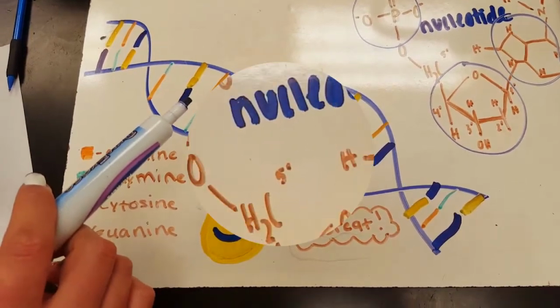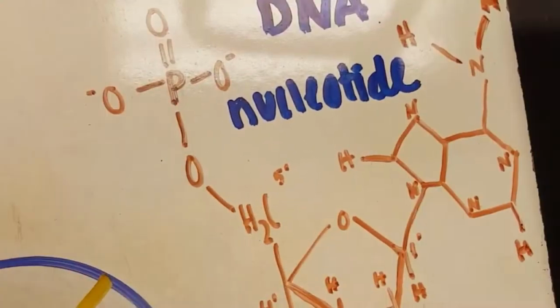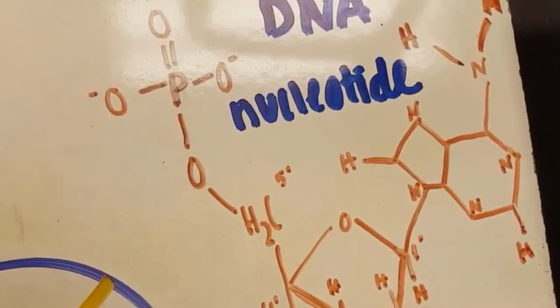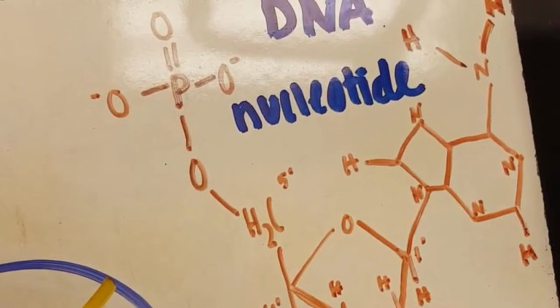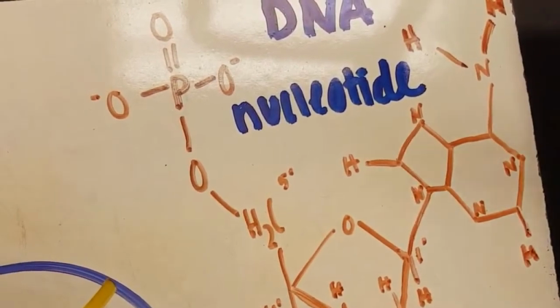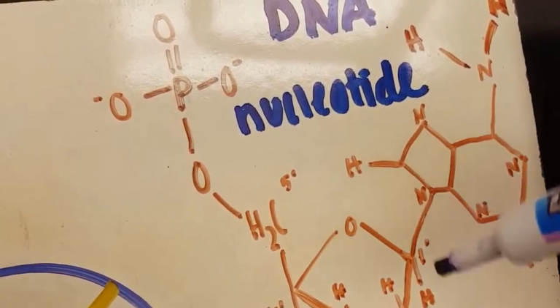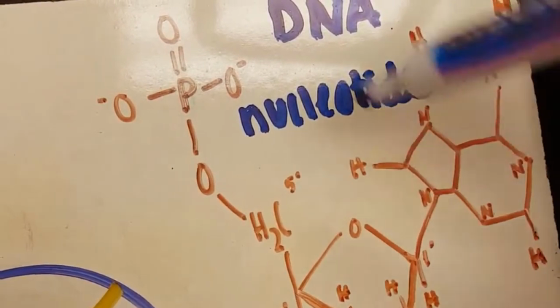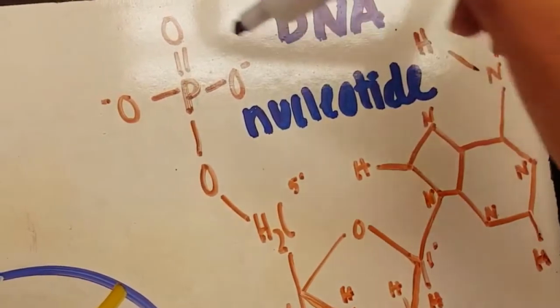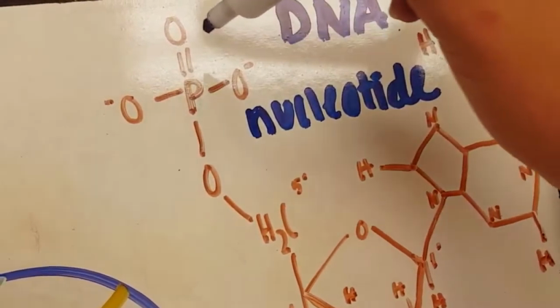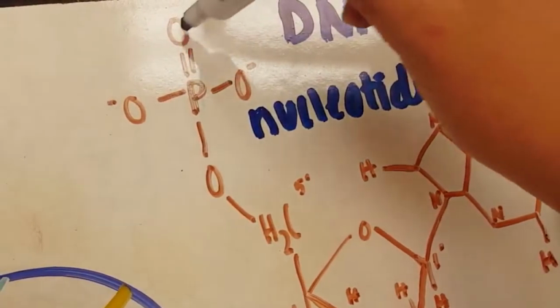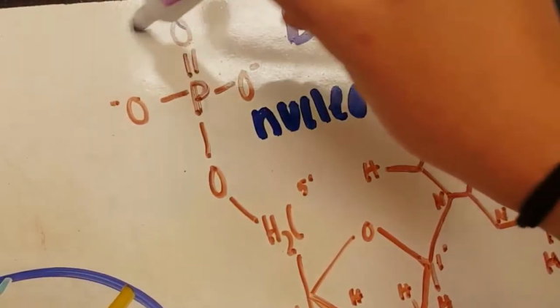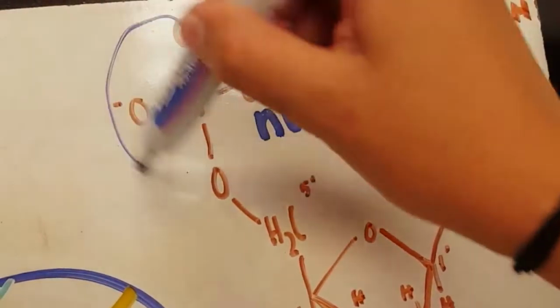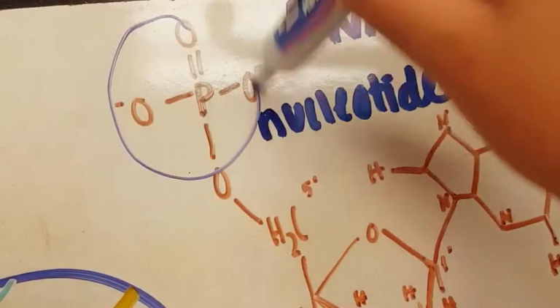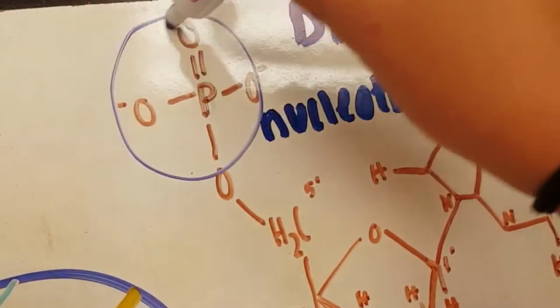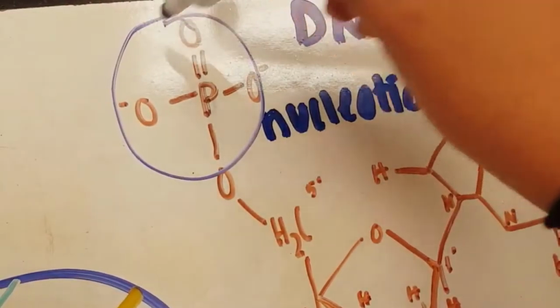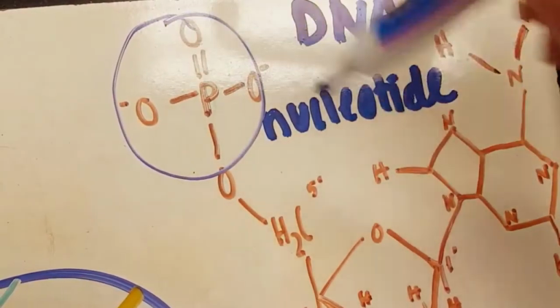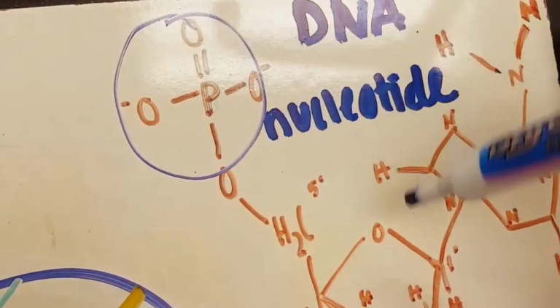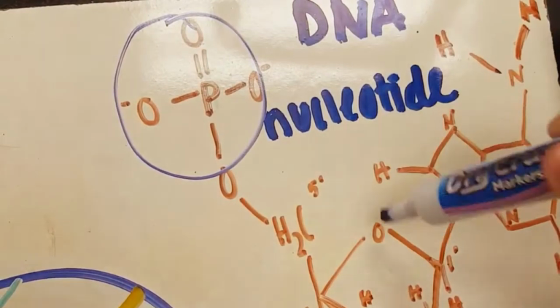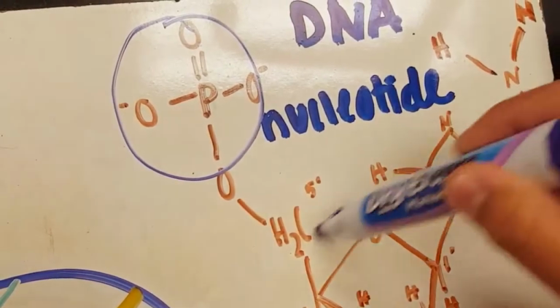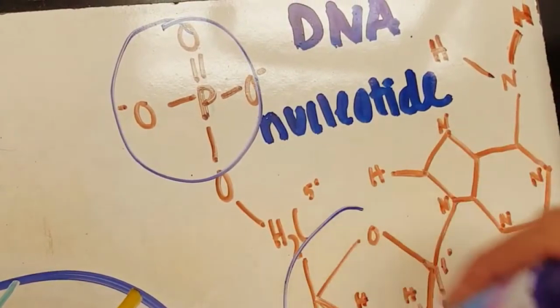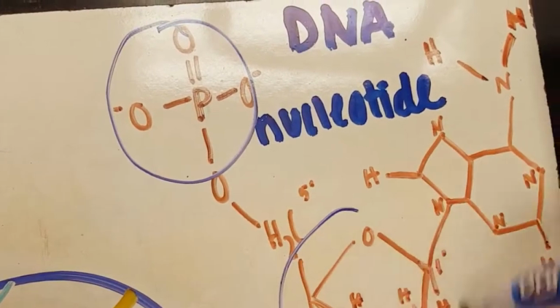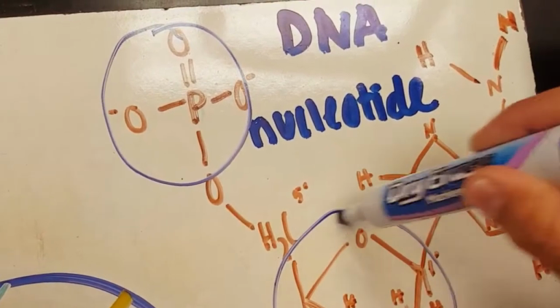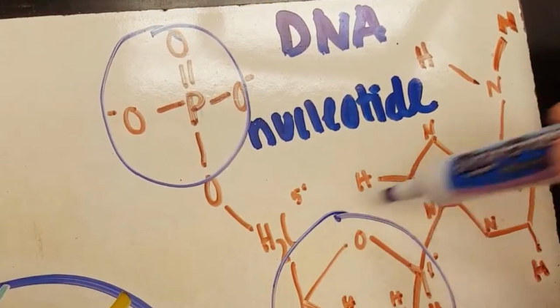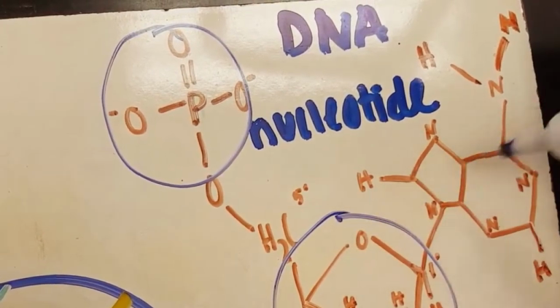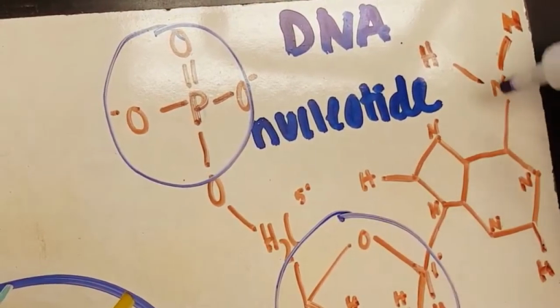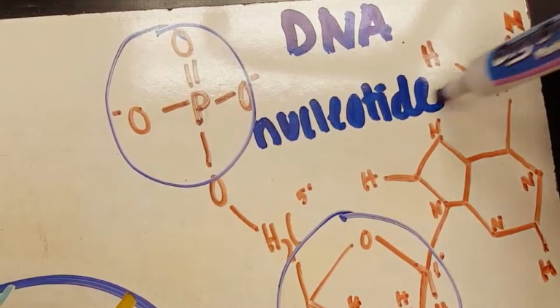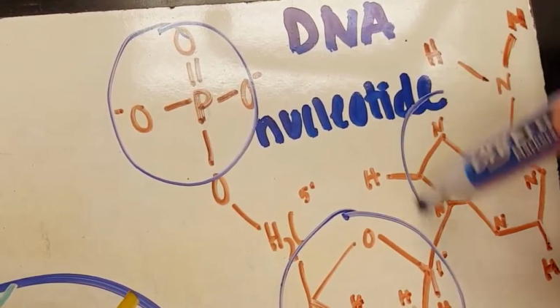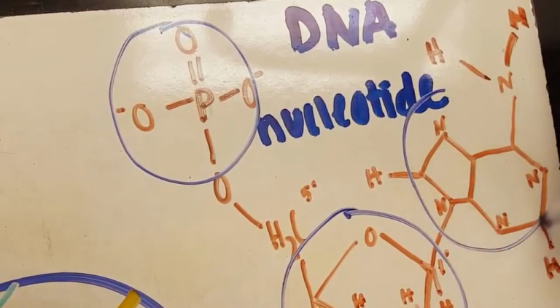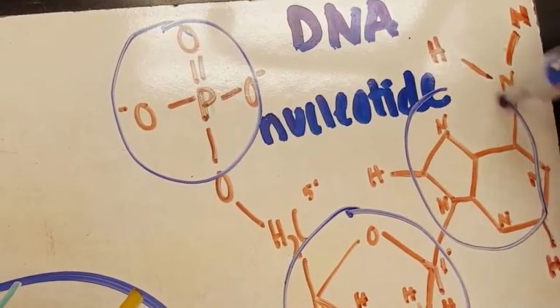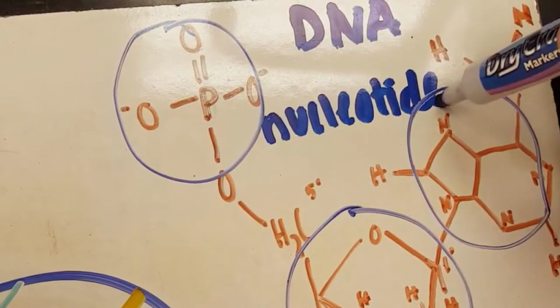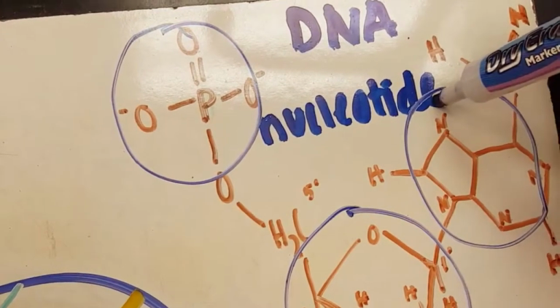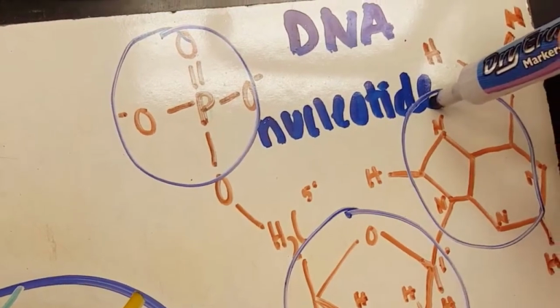A nucleotide is composed of three parts: a phosphate group, a pentose sugar, and a nitrogen base.